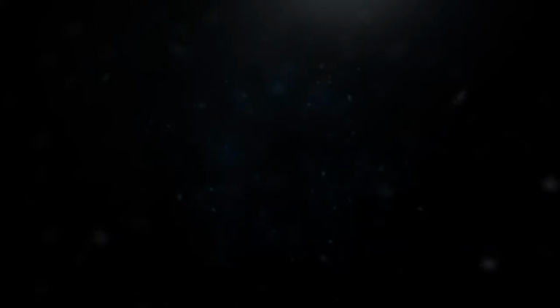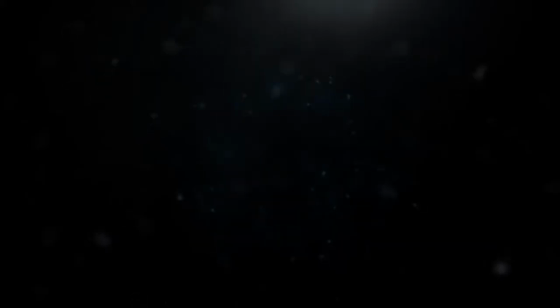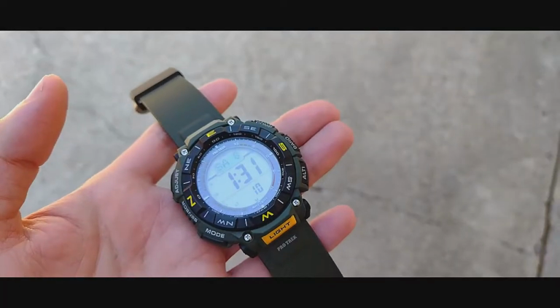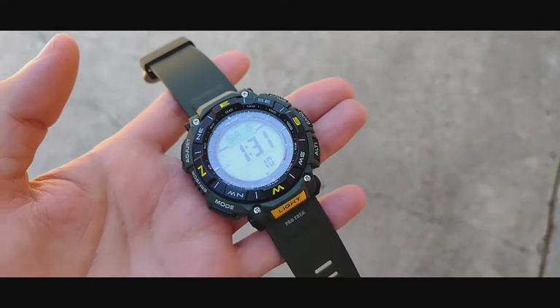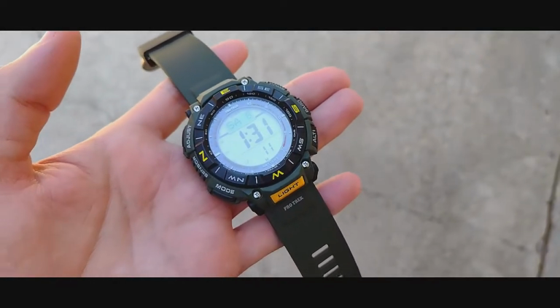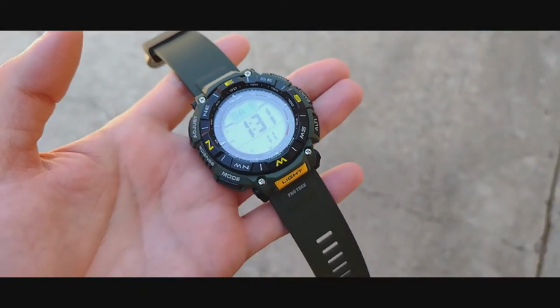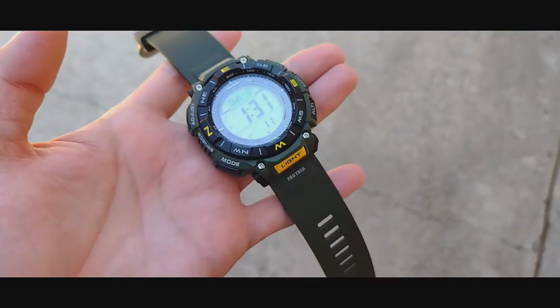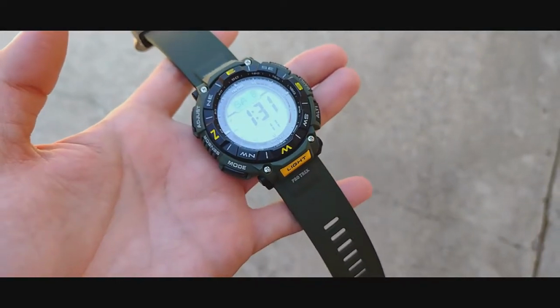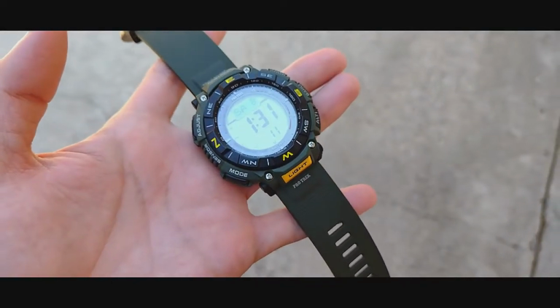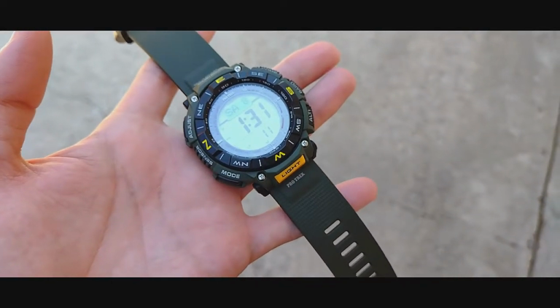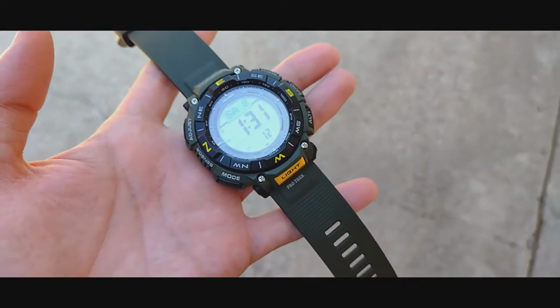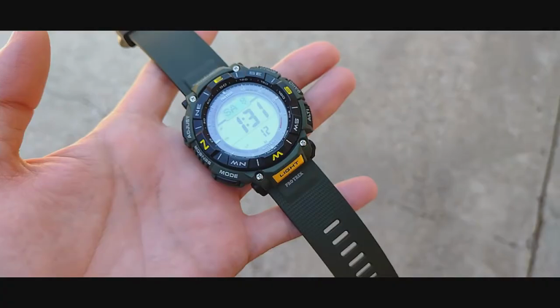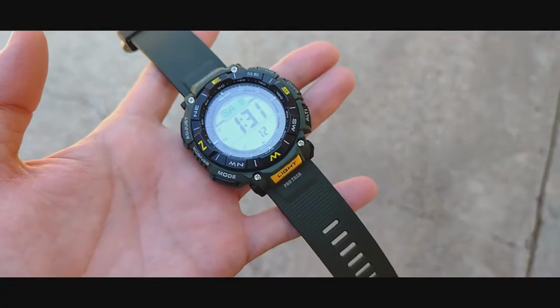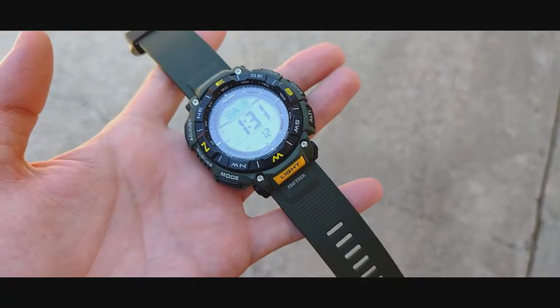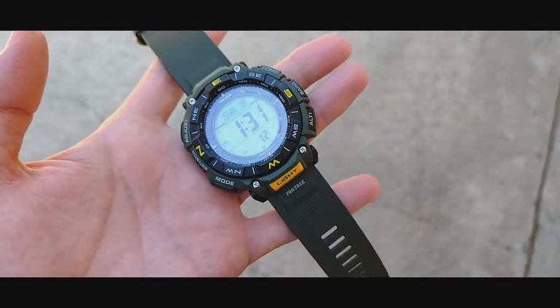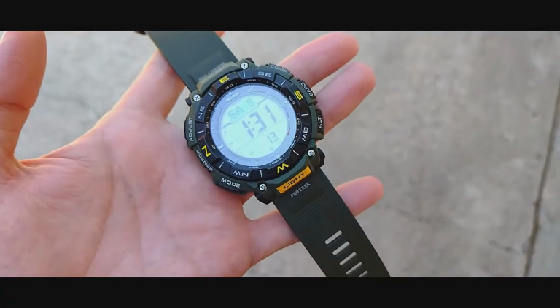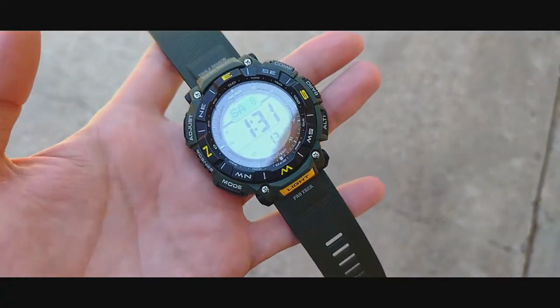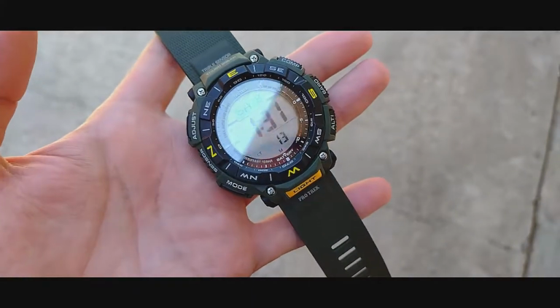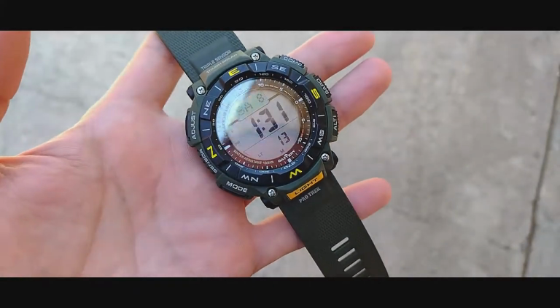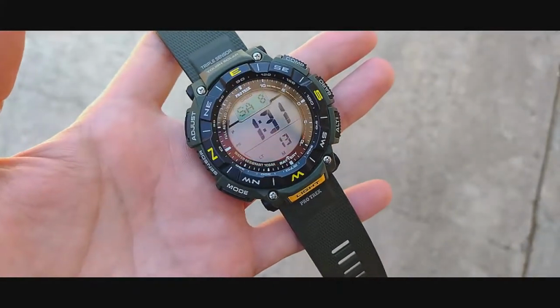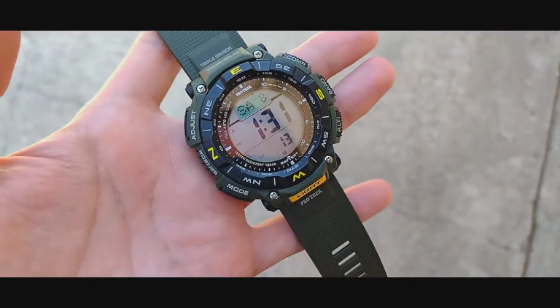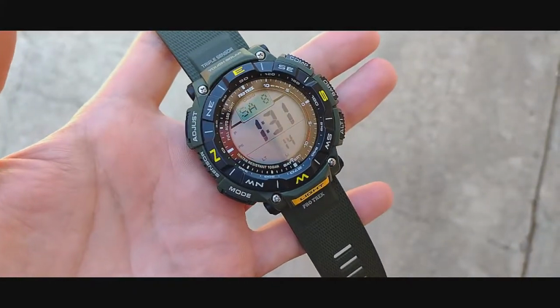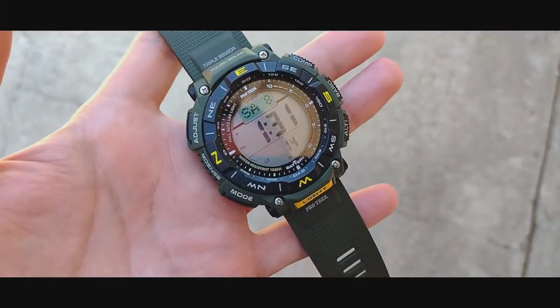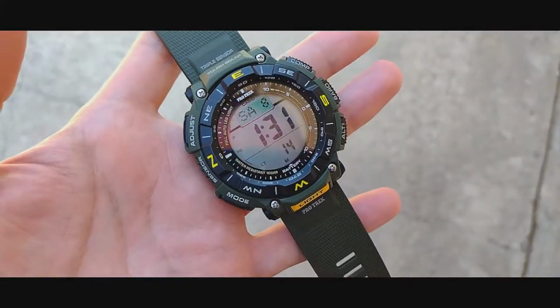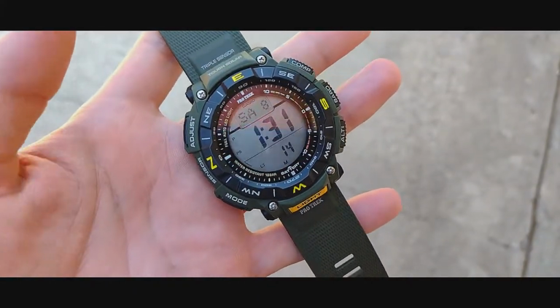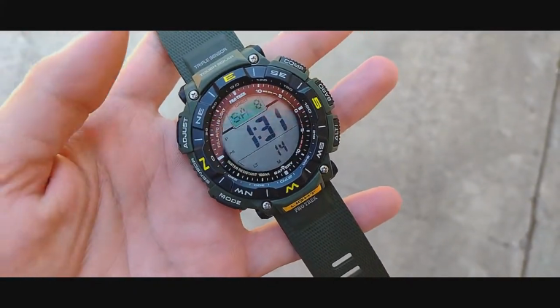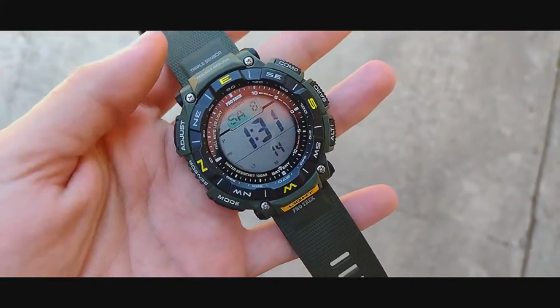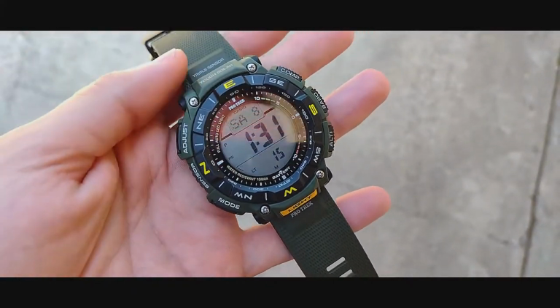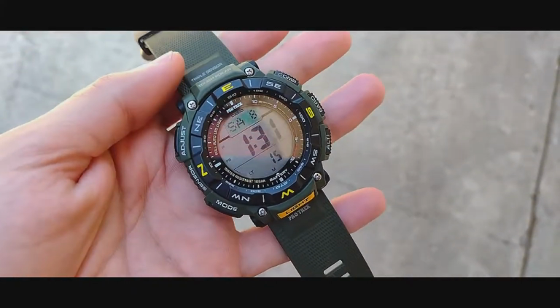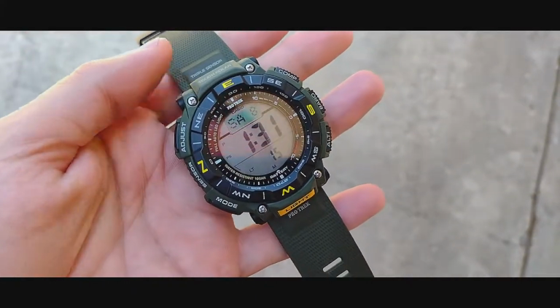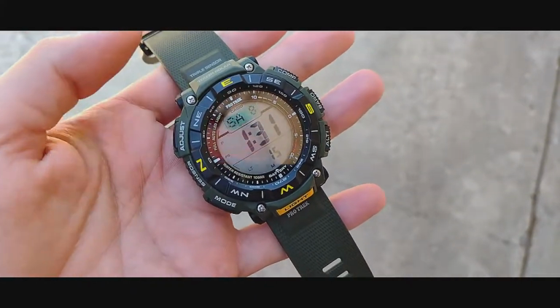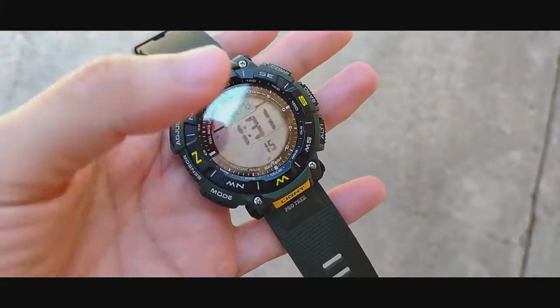Hi guys and welcome to another episode of Watch and Roll. Today we have the Protrek PRG340.